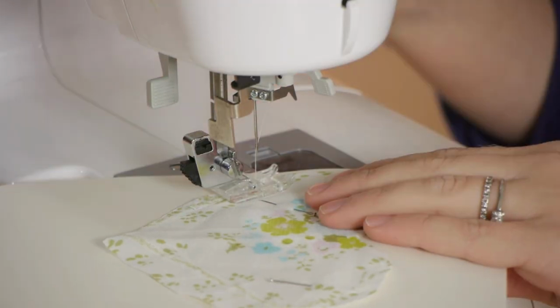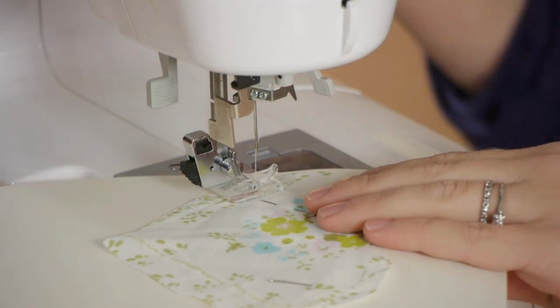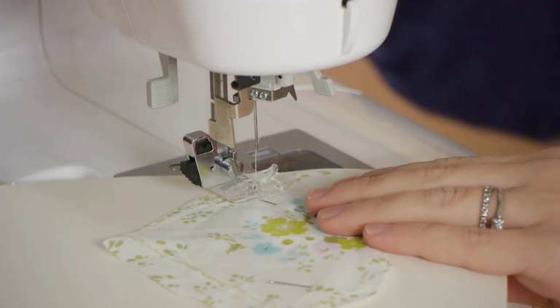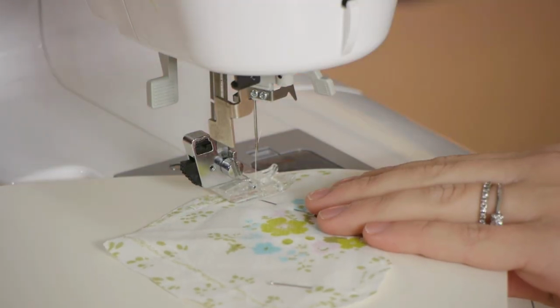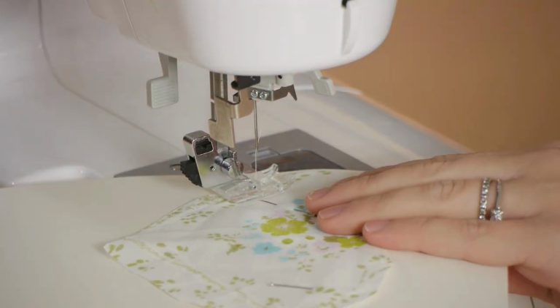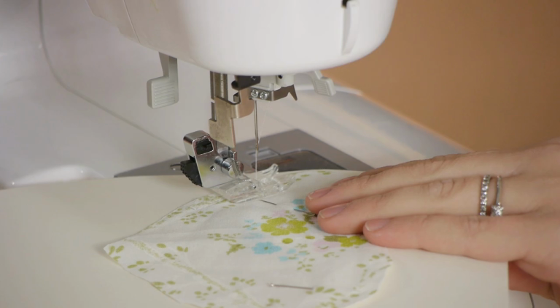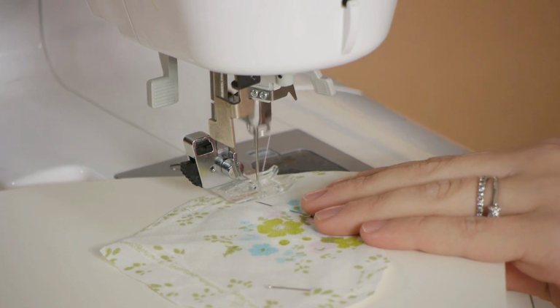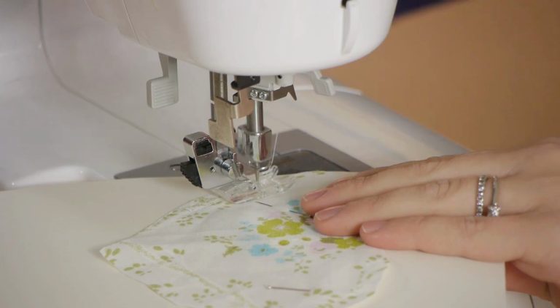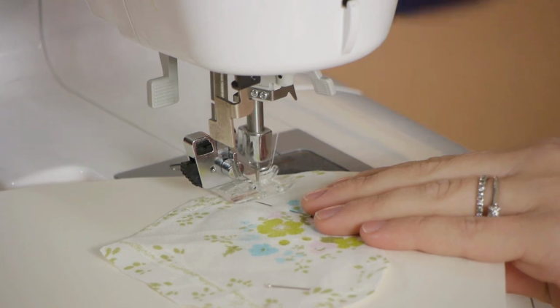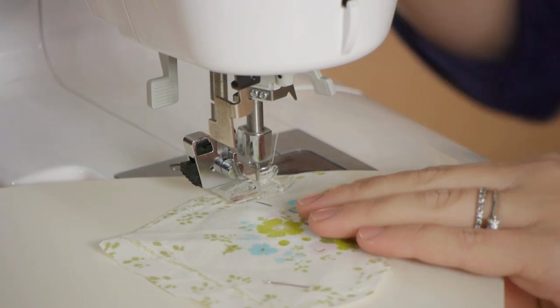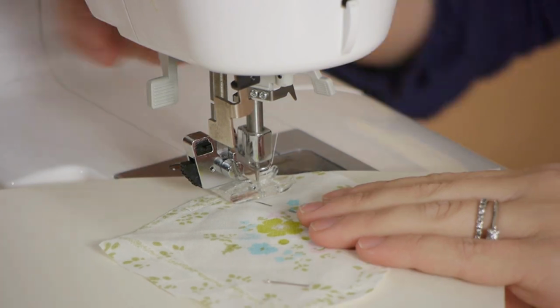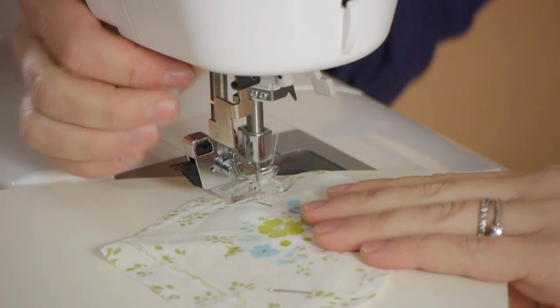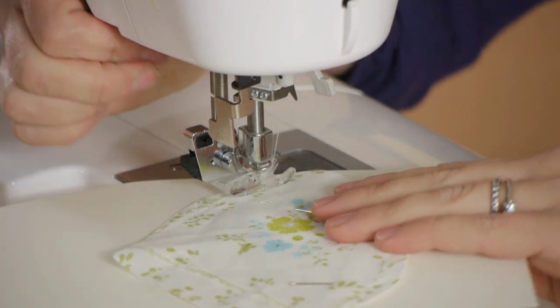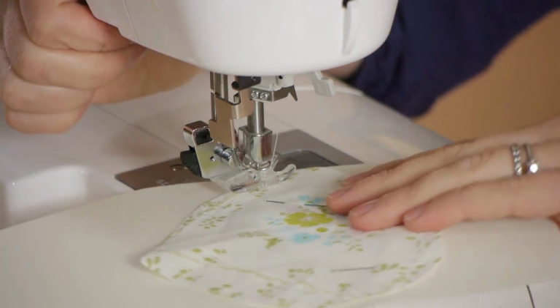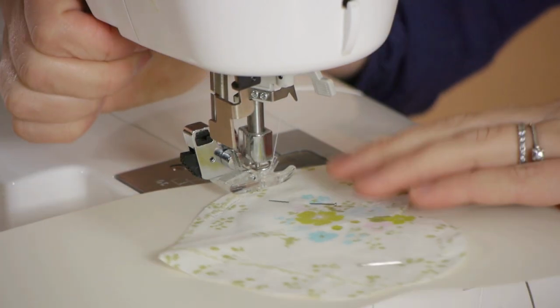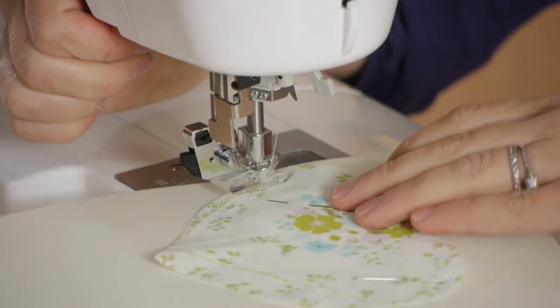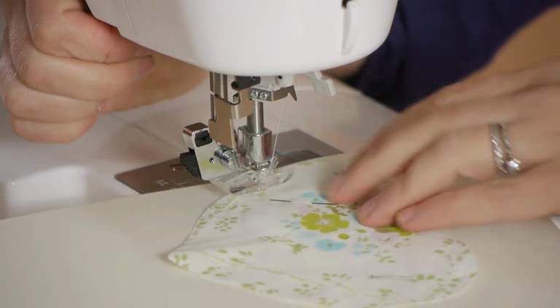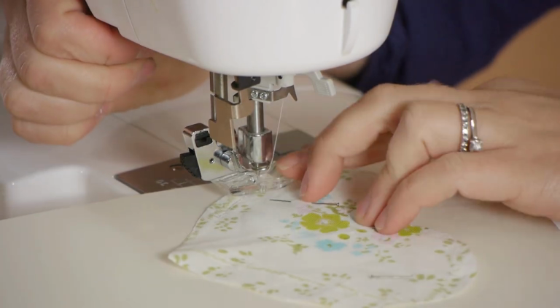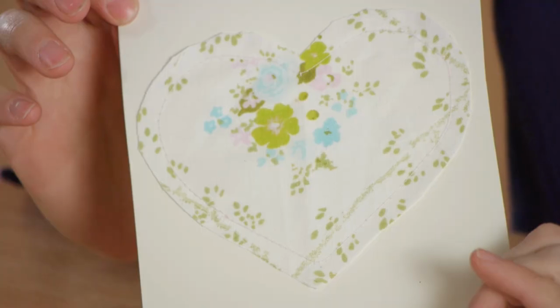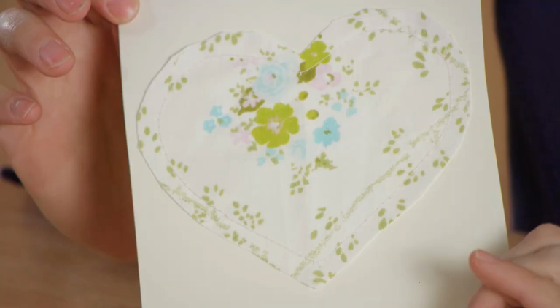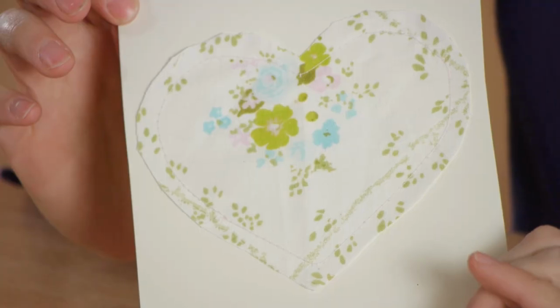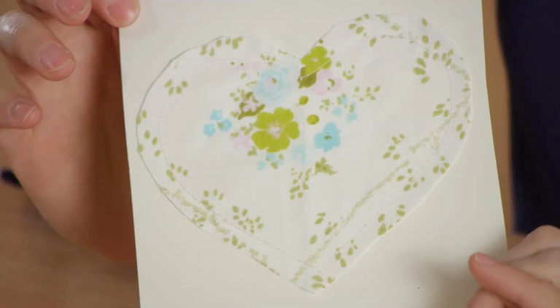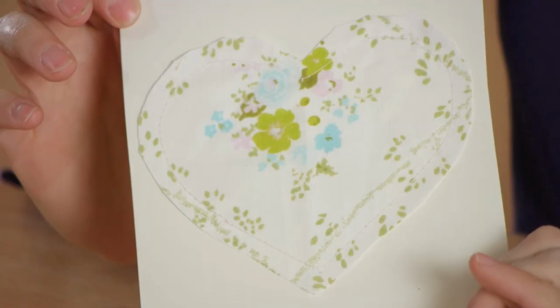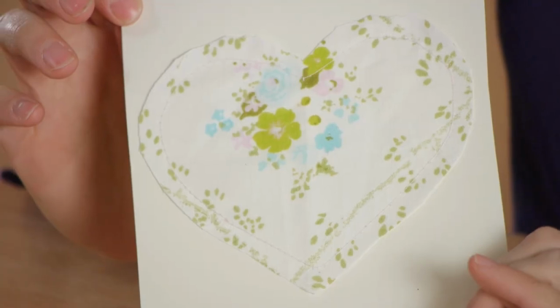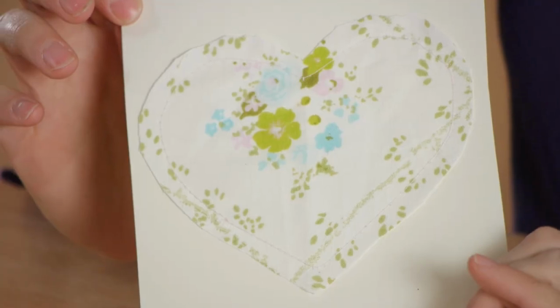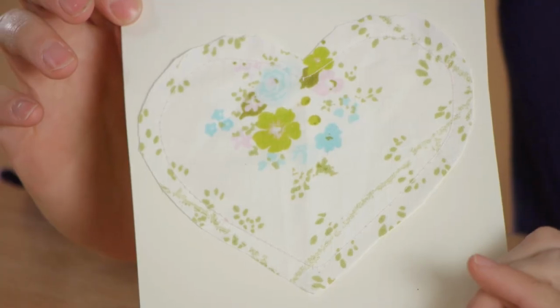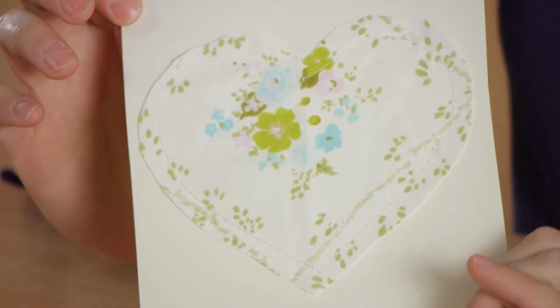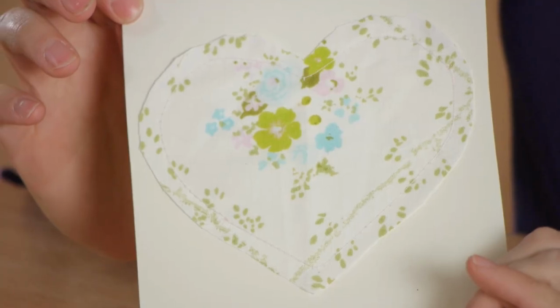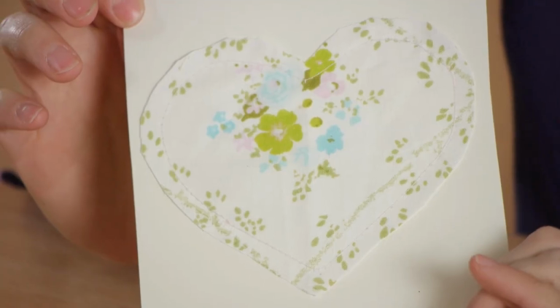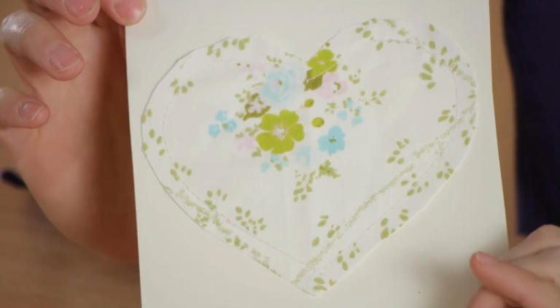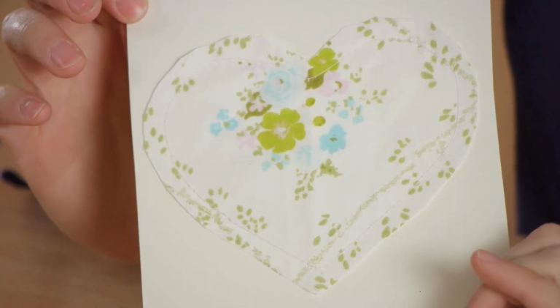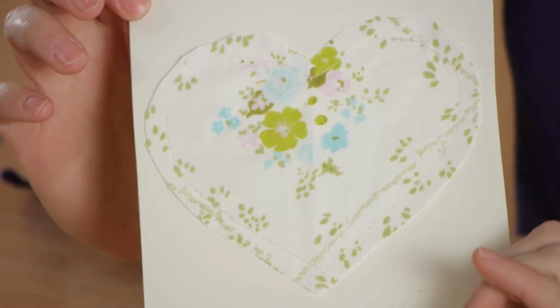Hi, my name is Kristina Govinda and today we're going to talk about thank you card ideas using a sewing machine.